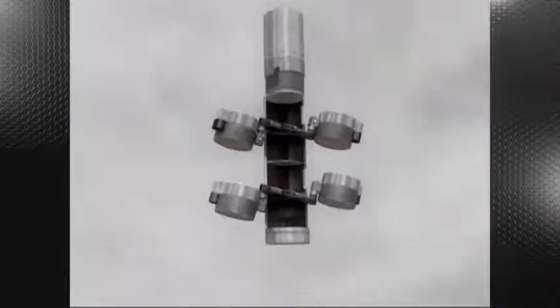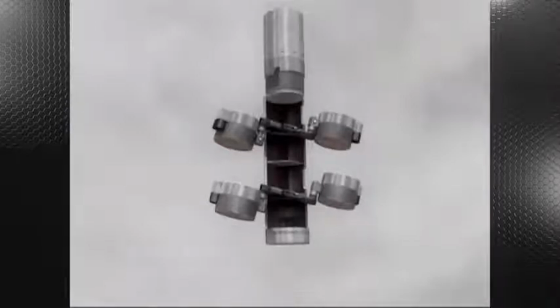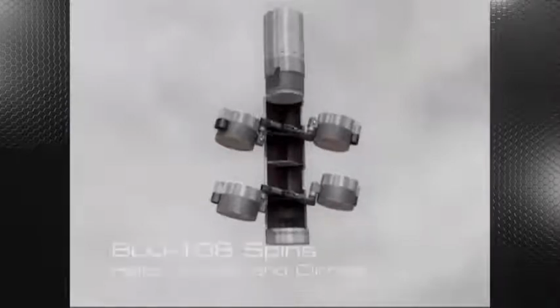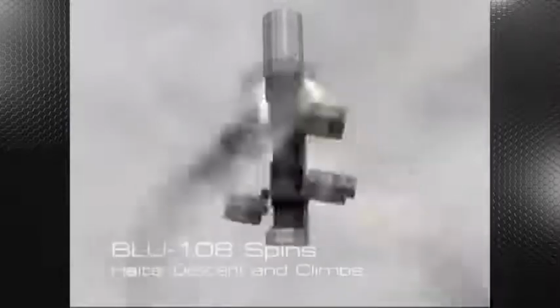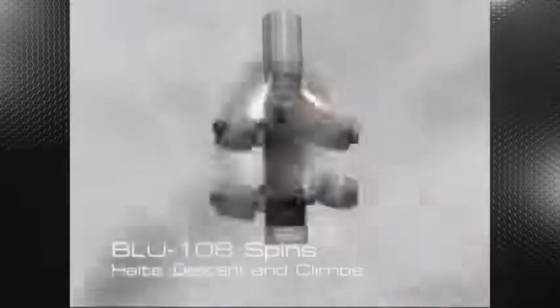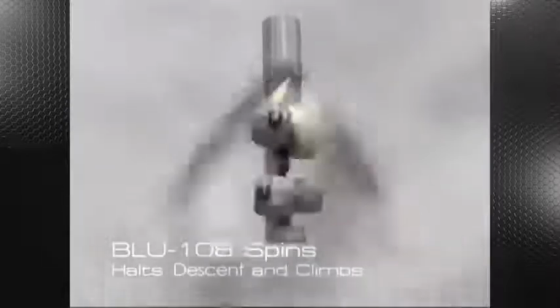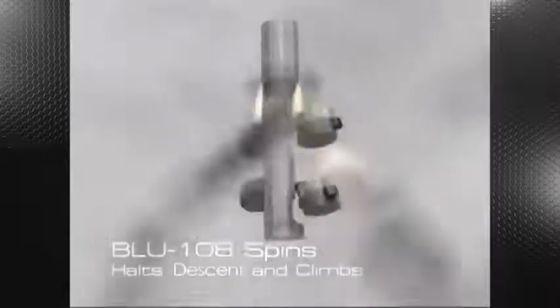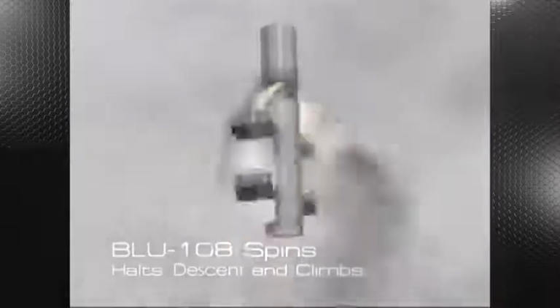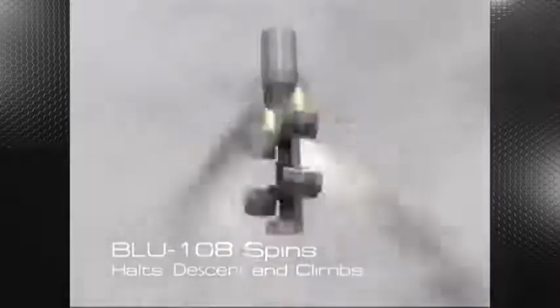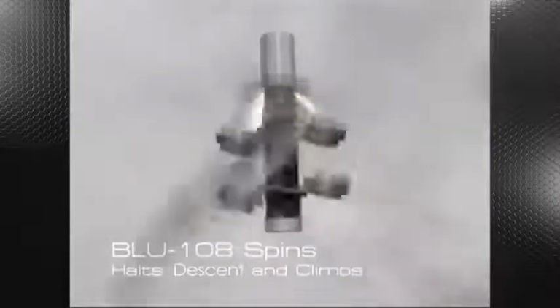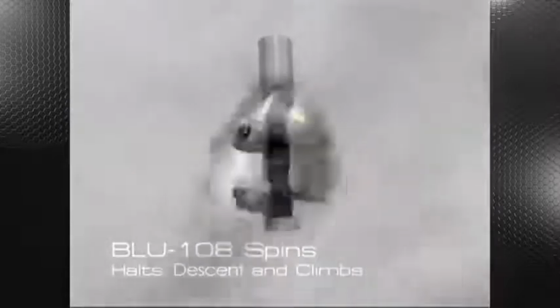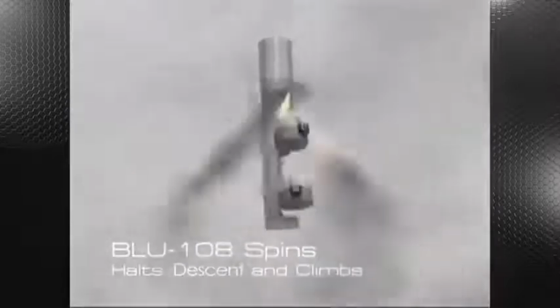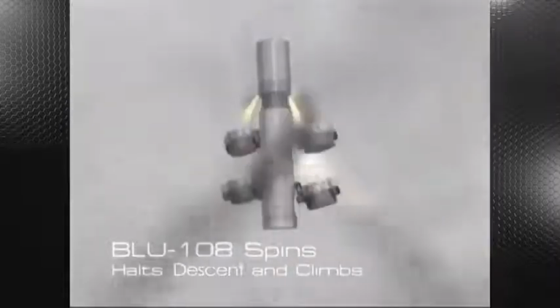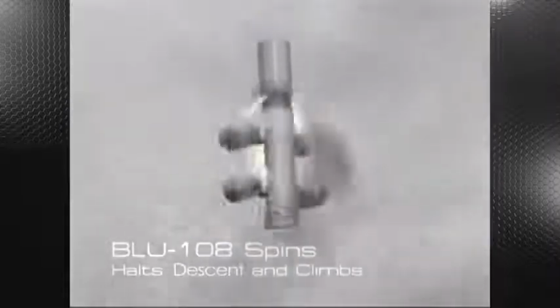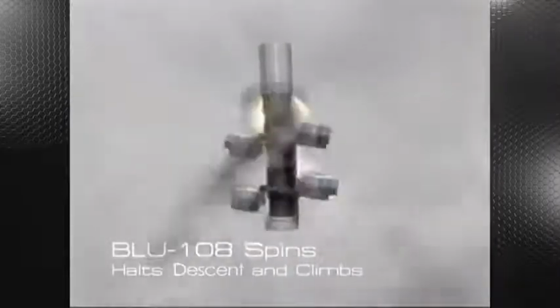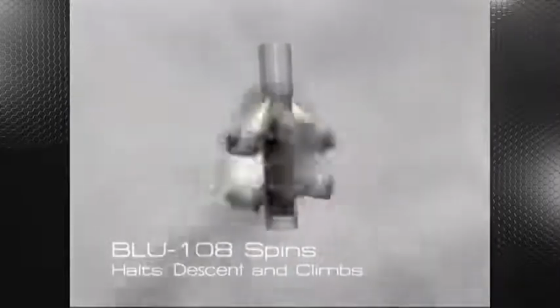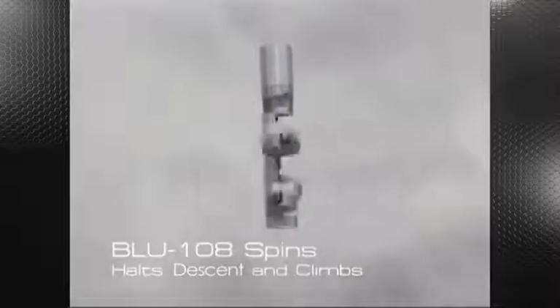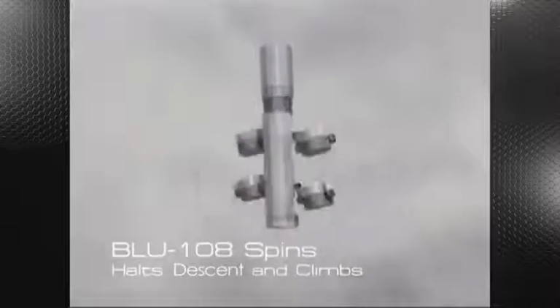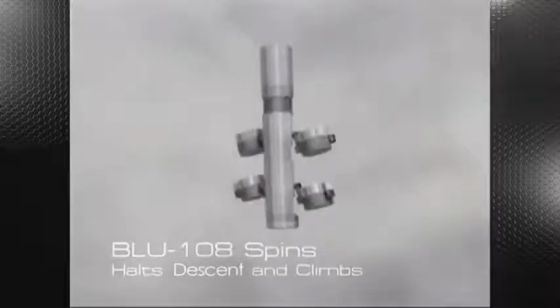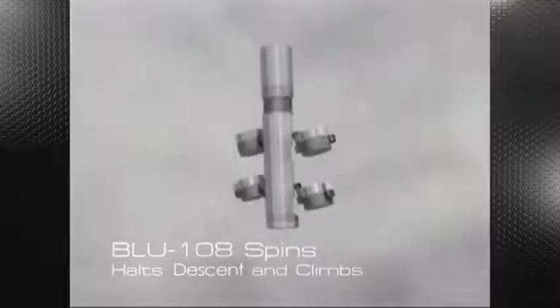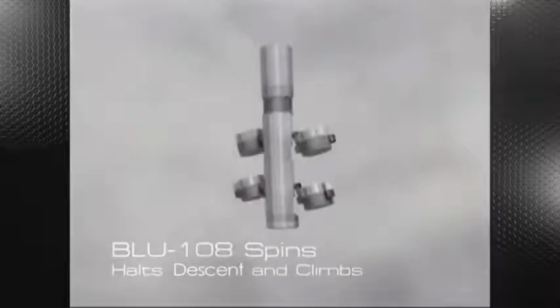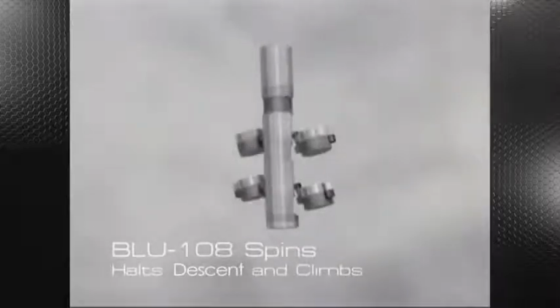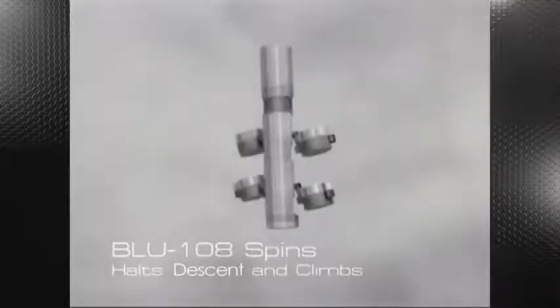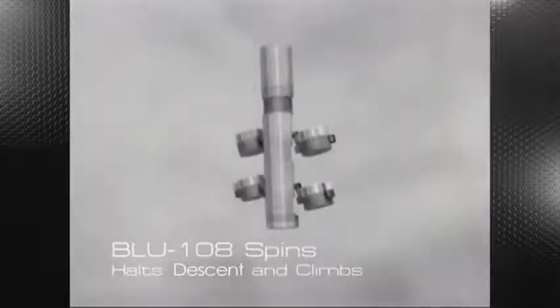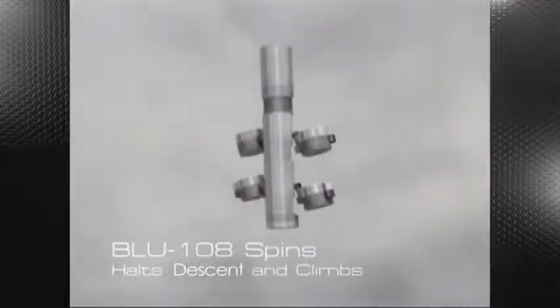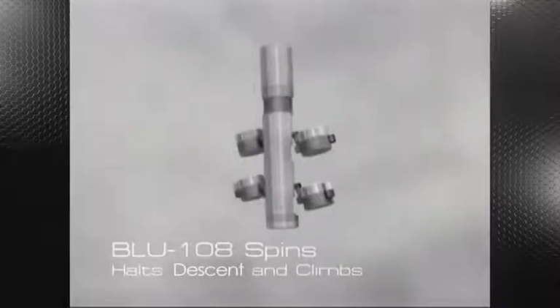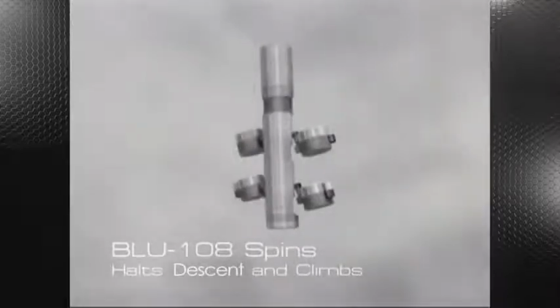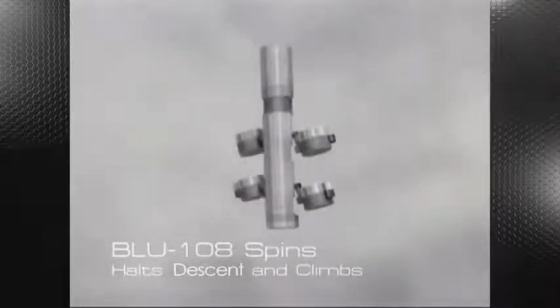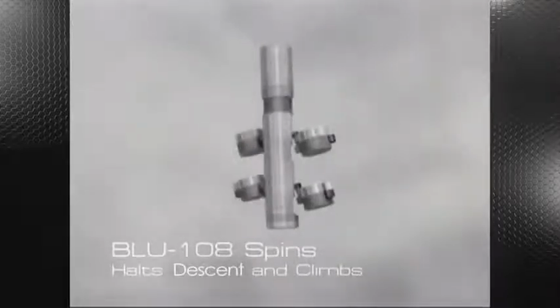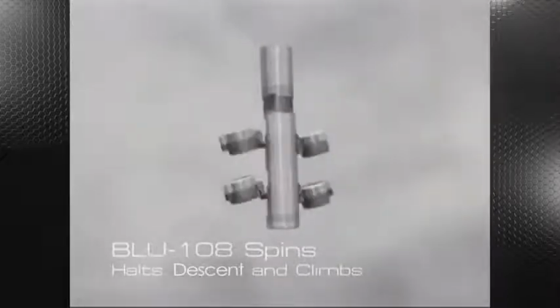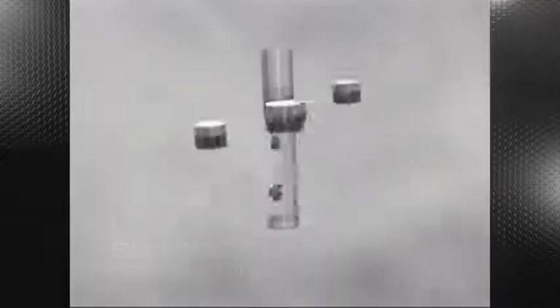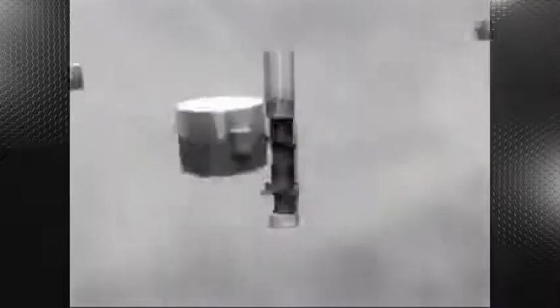Upon rocket motor initiation, the BLU-108 spins, halts descent, and climbs. The individual smart skeets are then released.